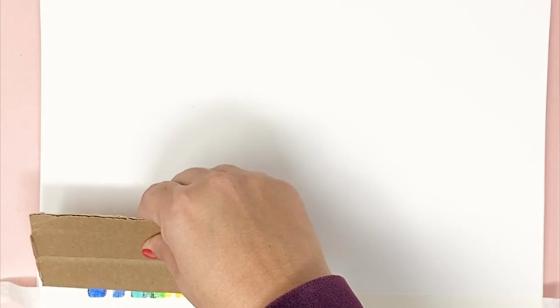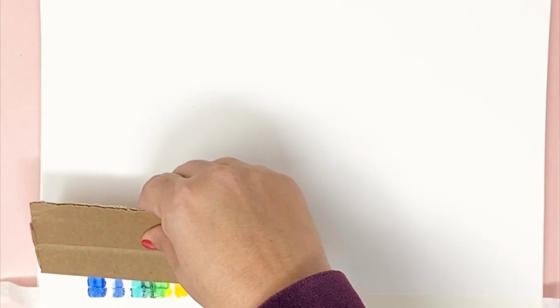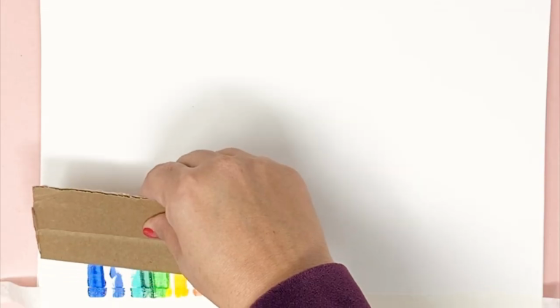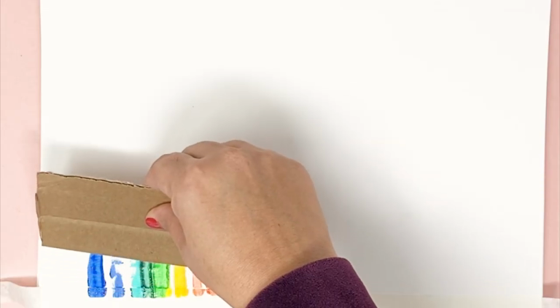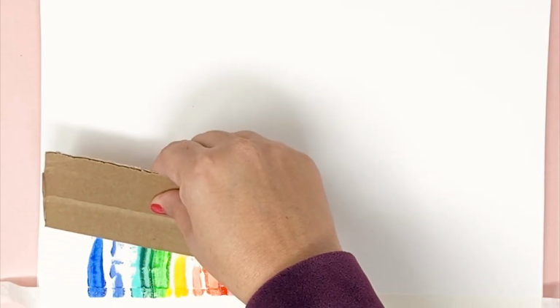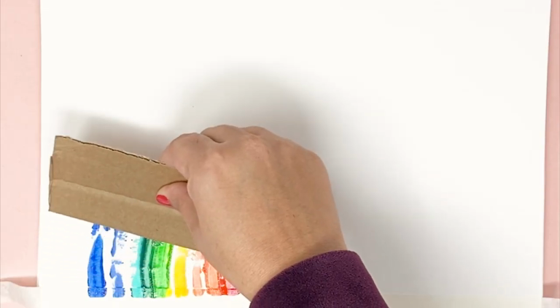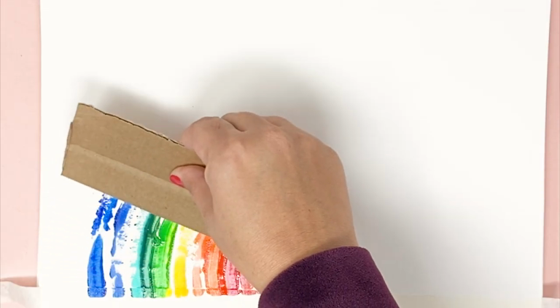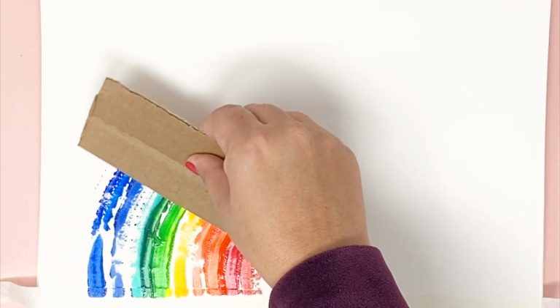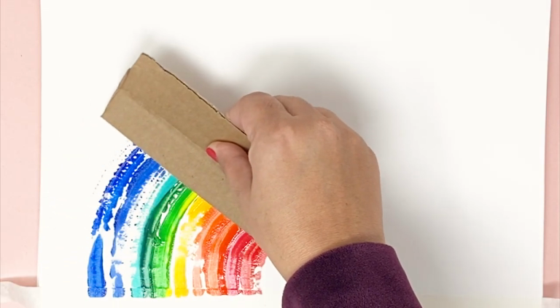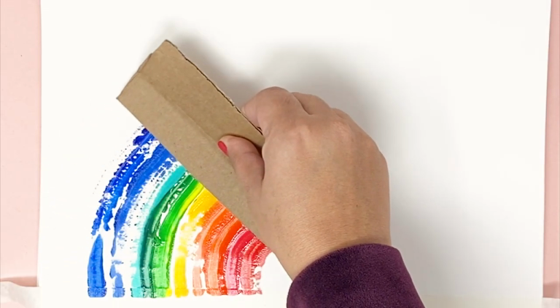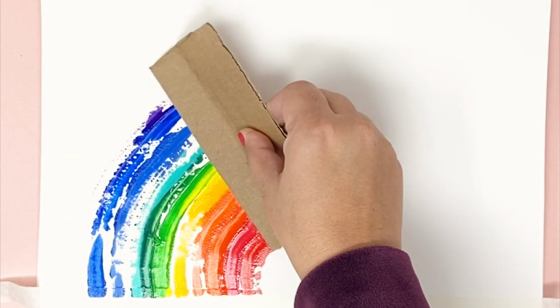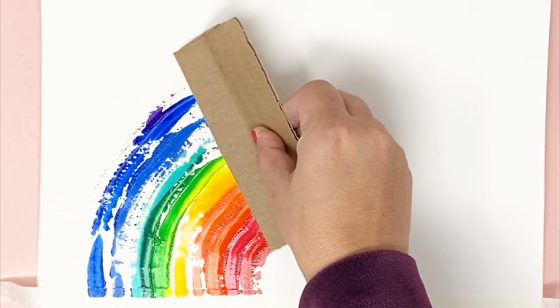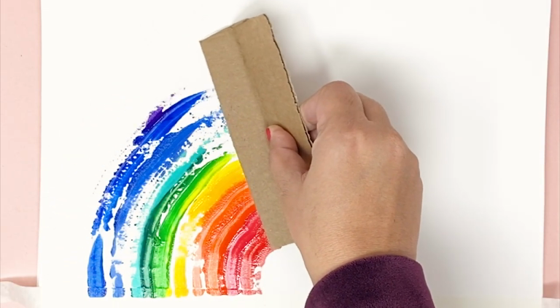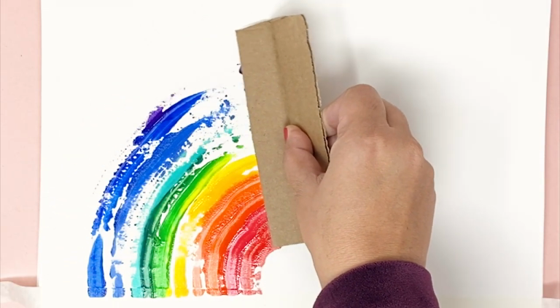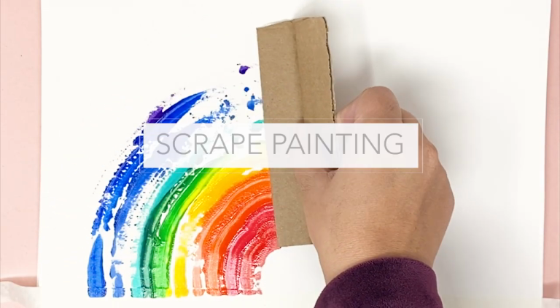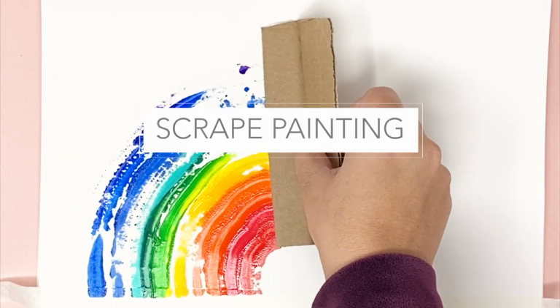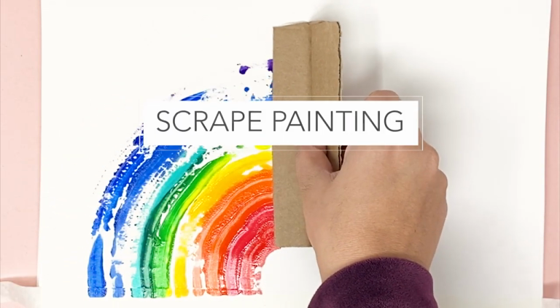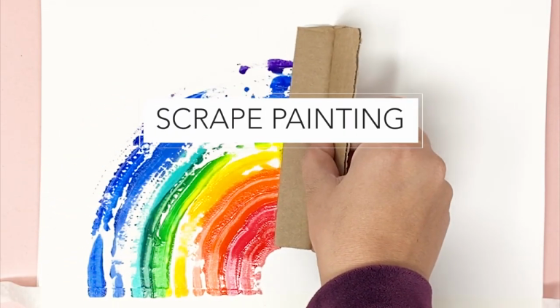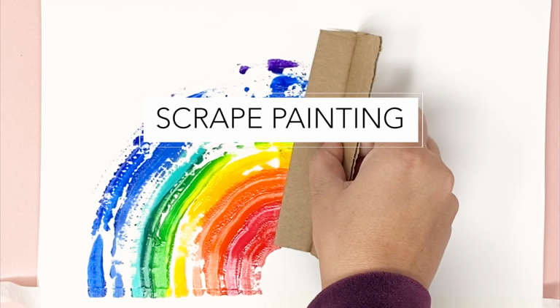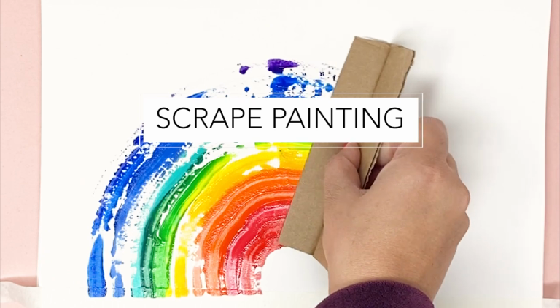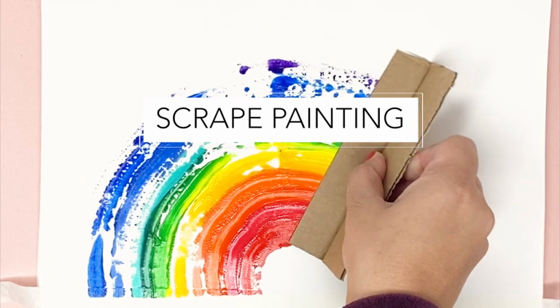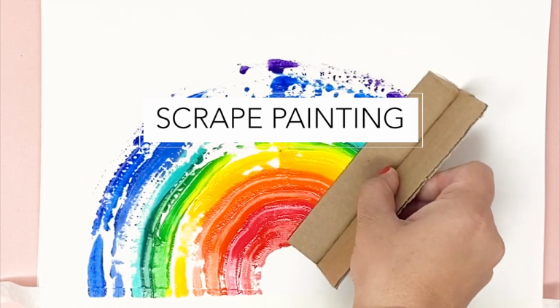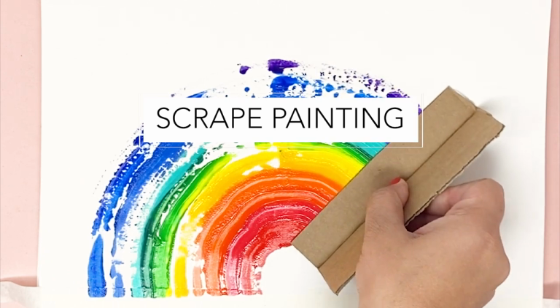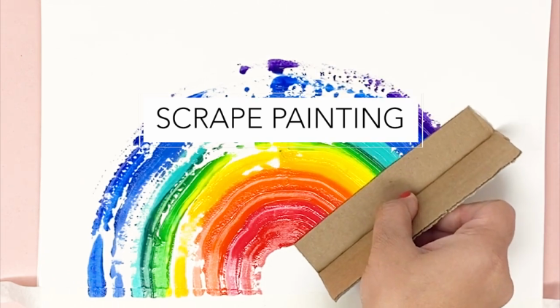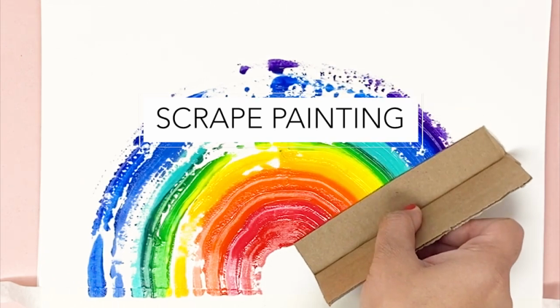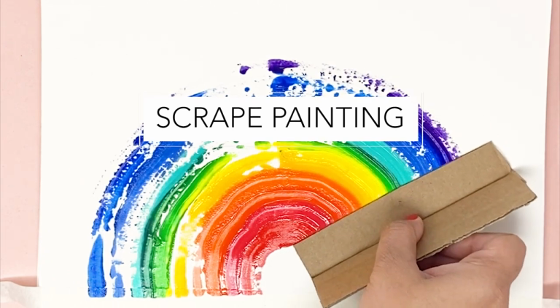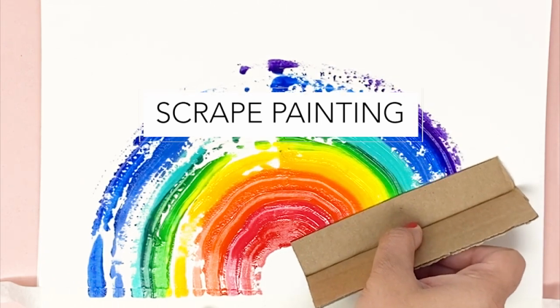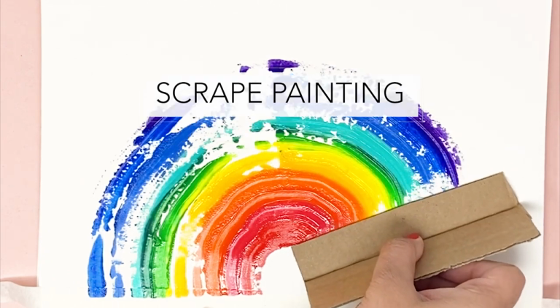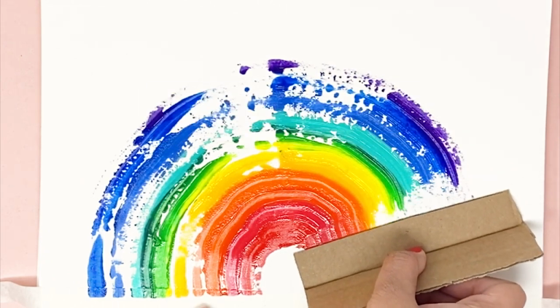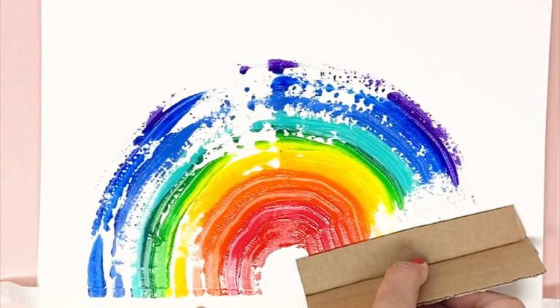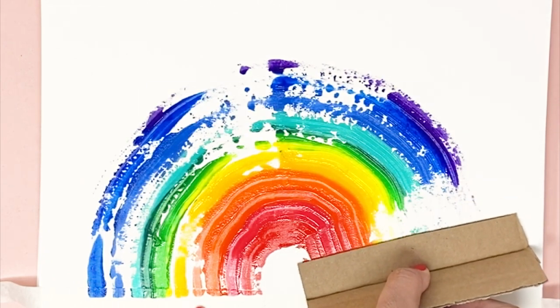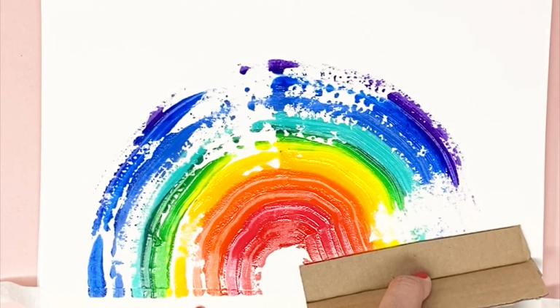Welcome friends! In today's video, let's explore the scrape painting technique. It is super satisfying and so much fun!